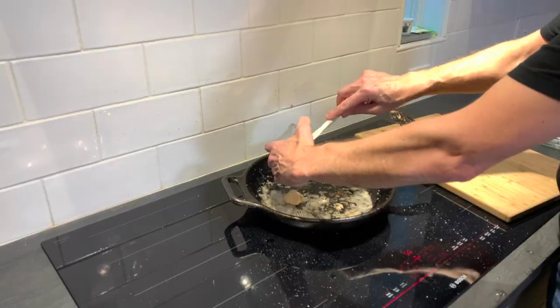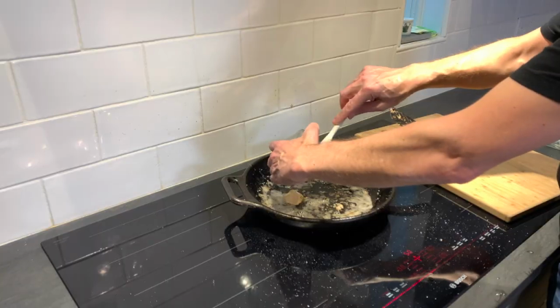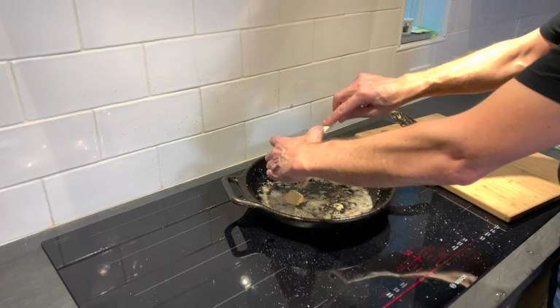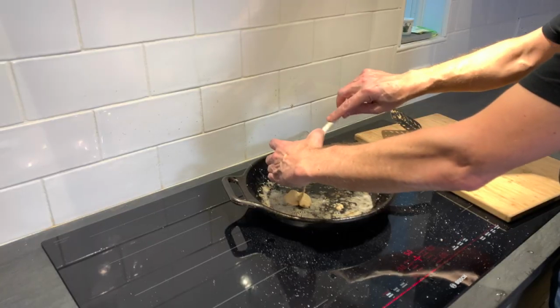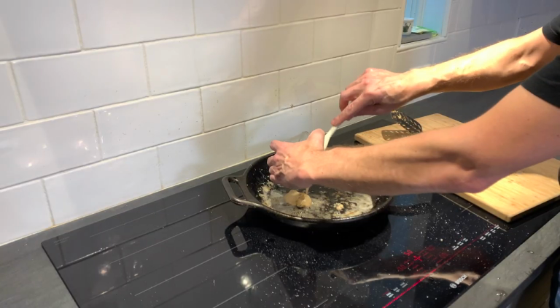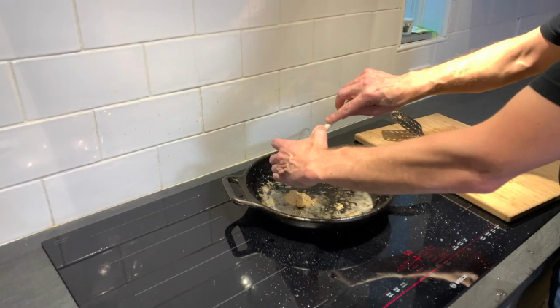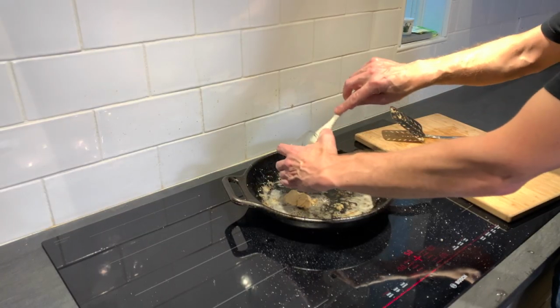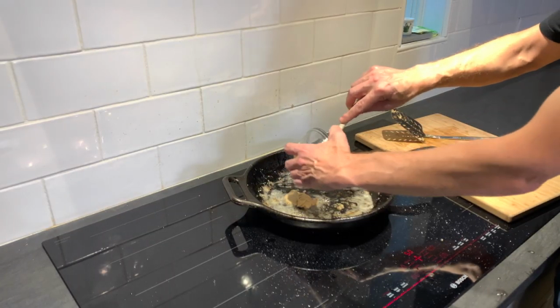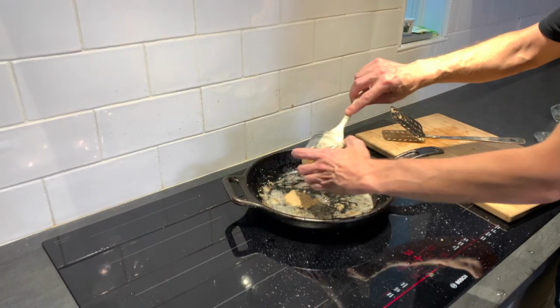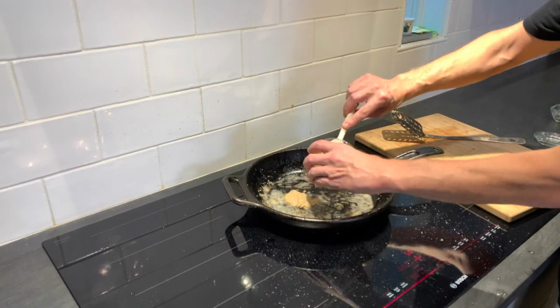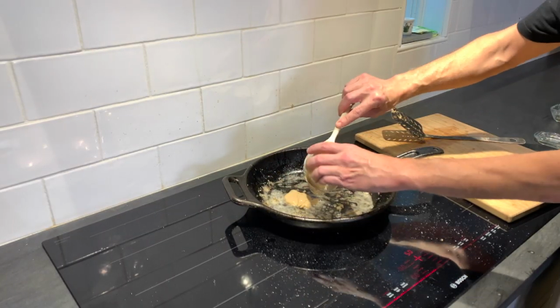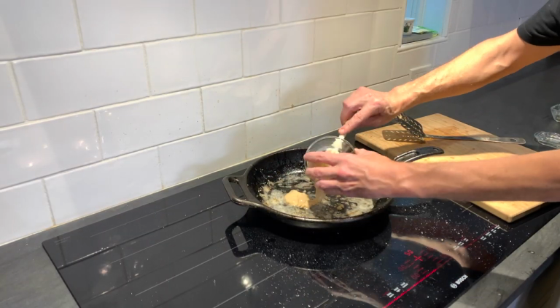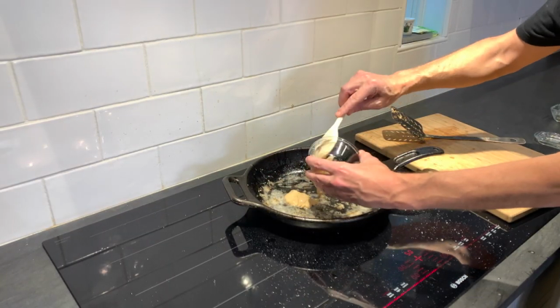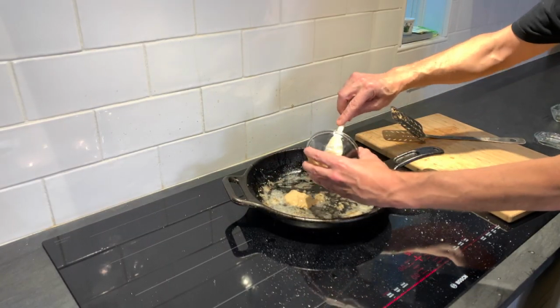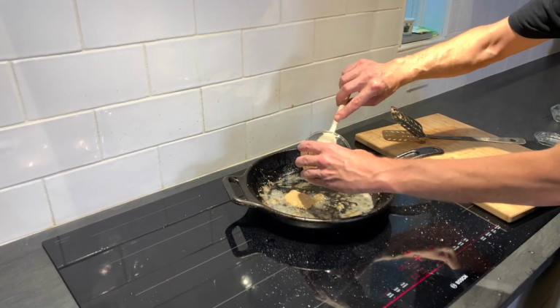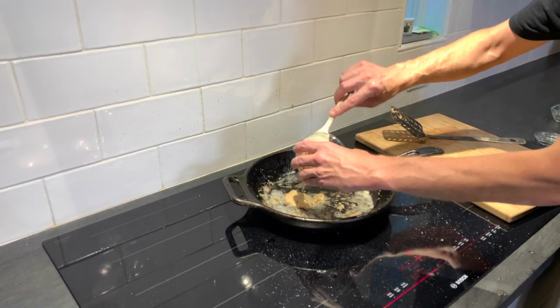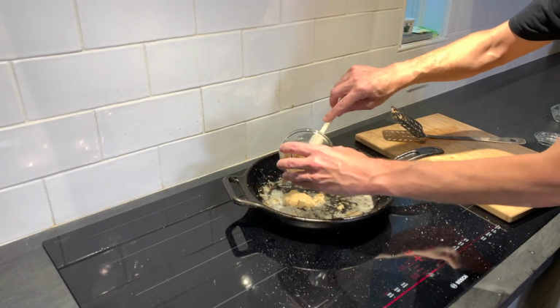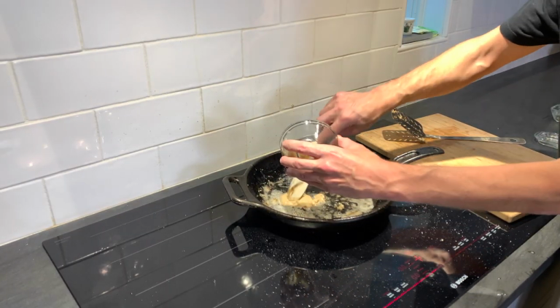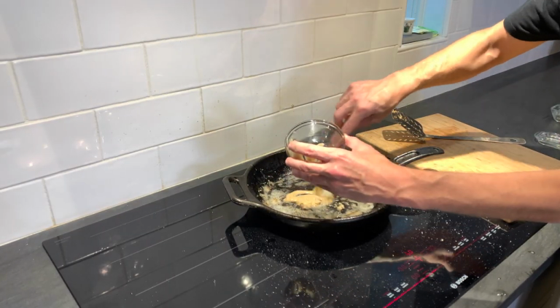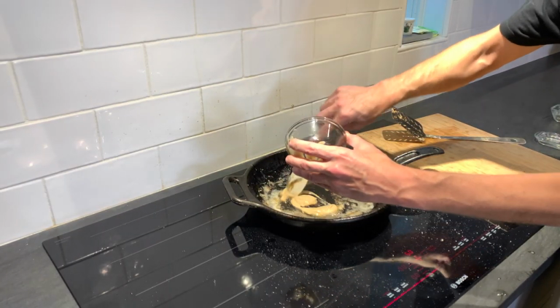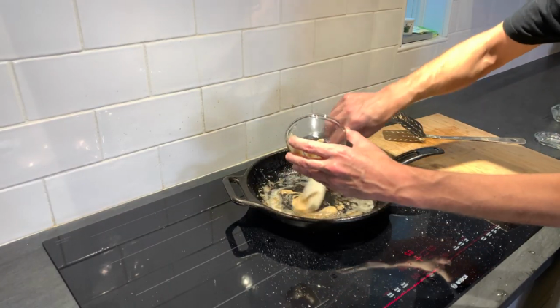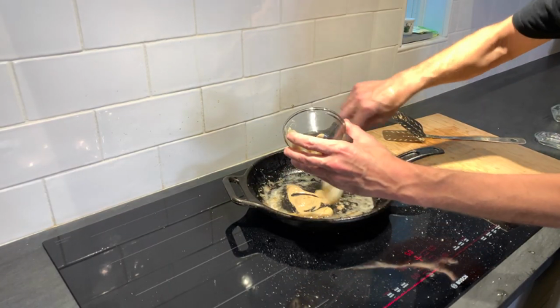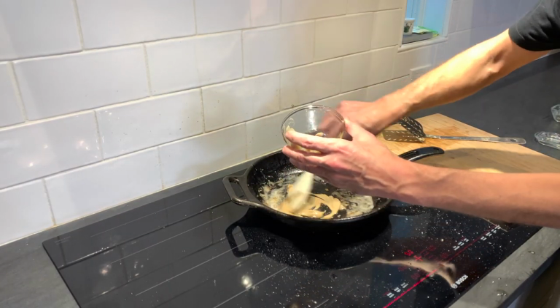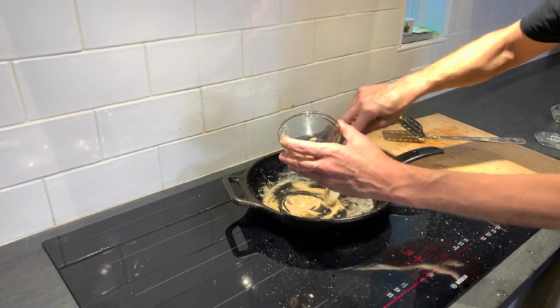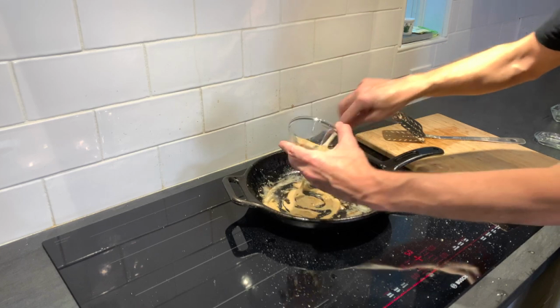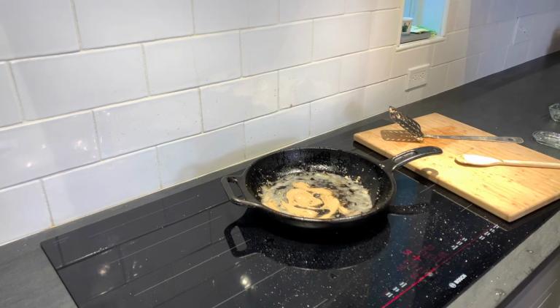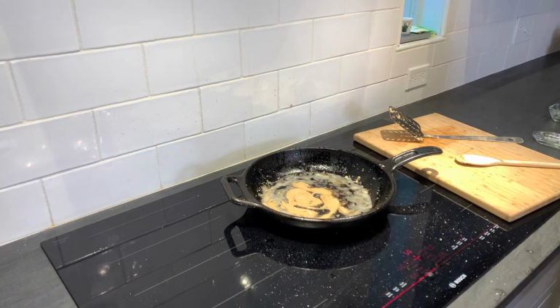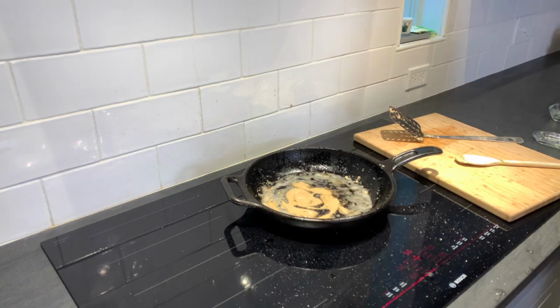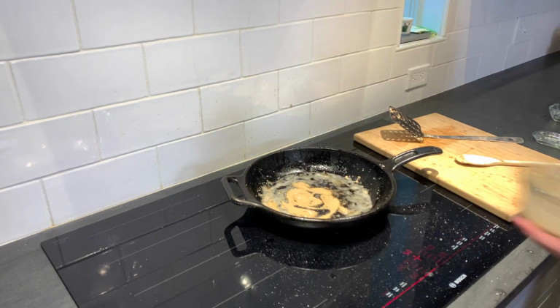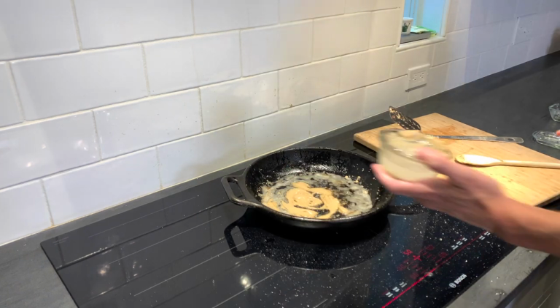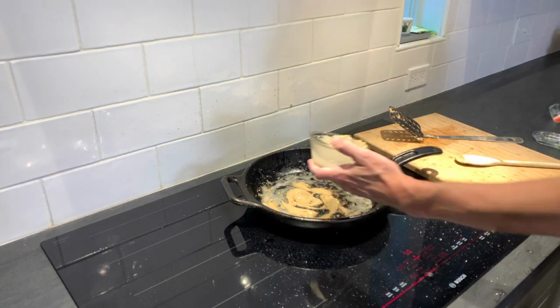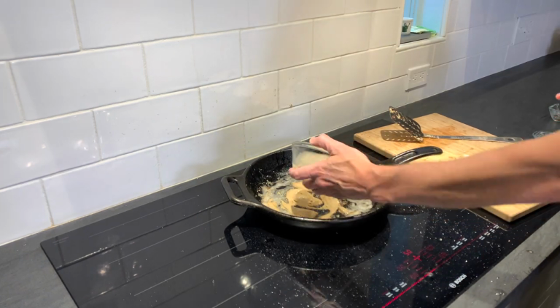About two tablespoons of Dijon mustard and about a quarter cup of water for the sauce.